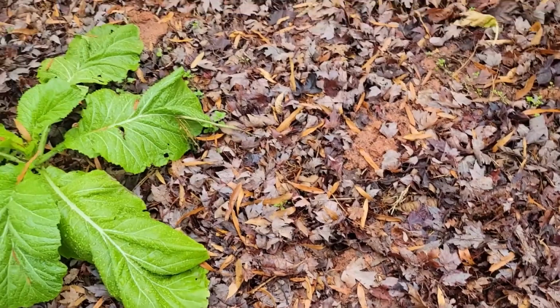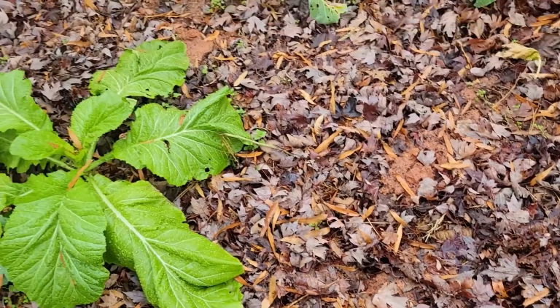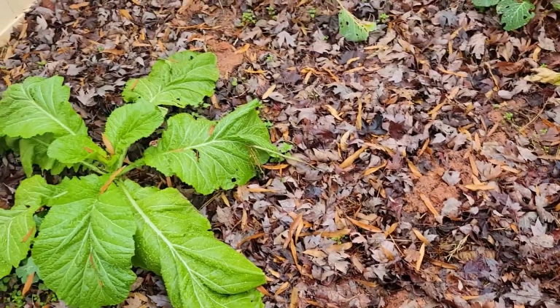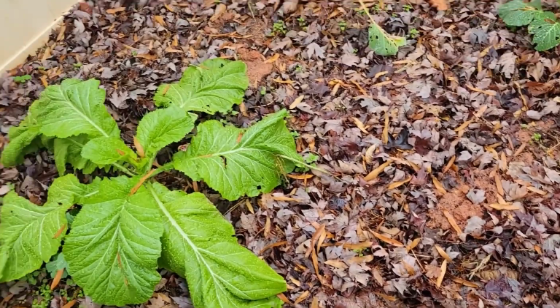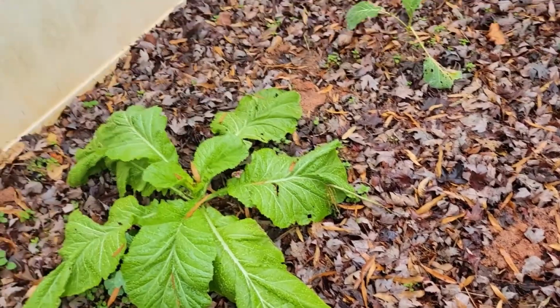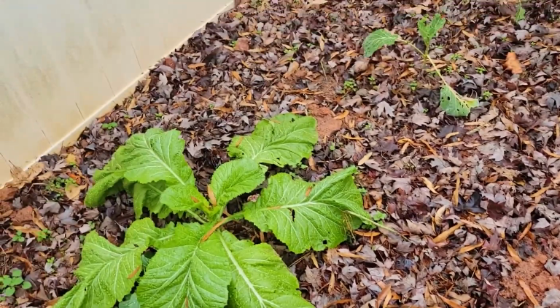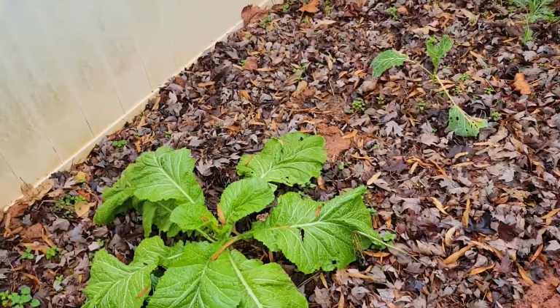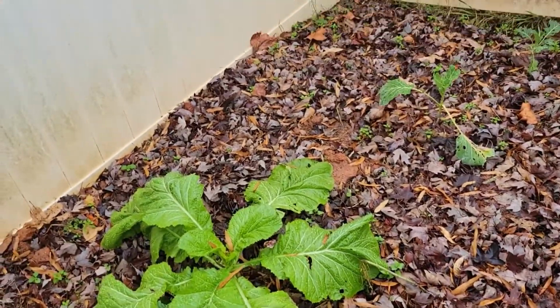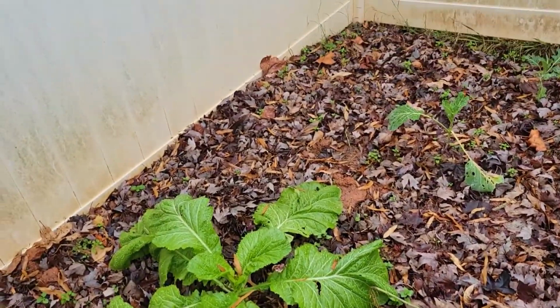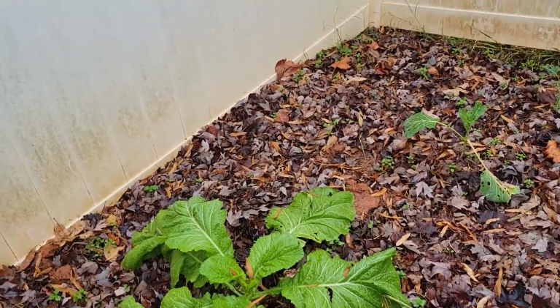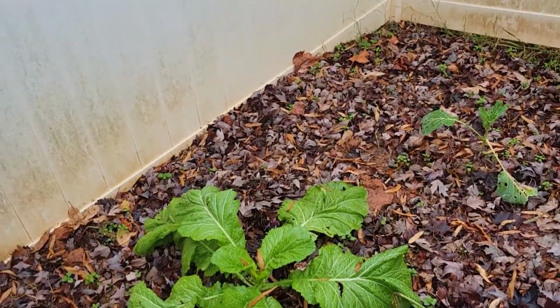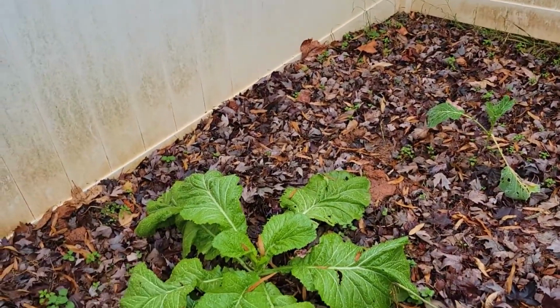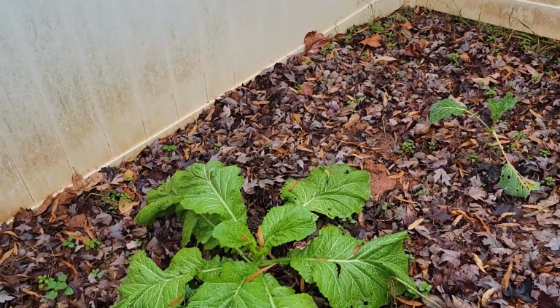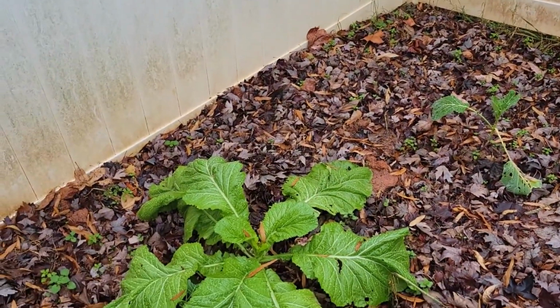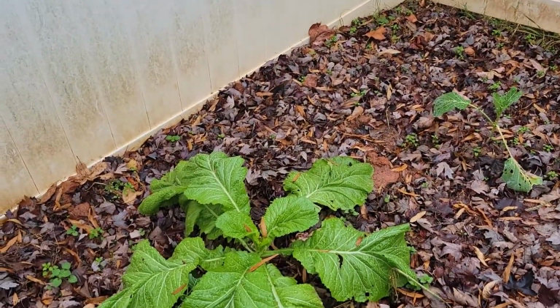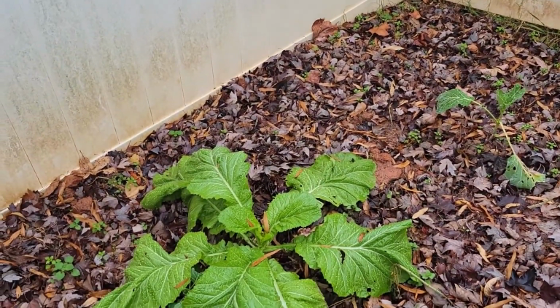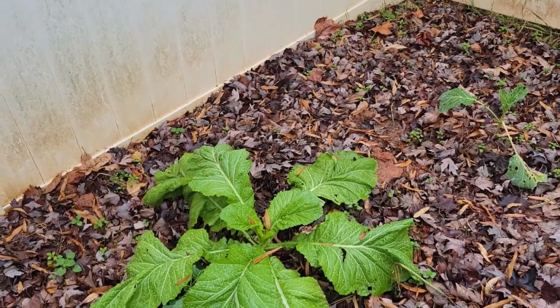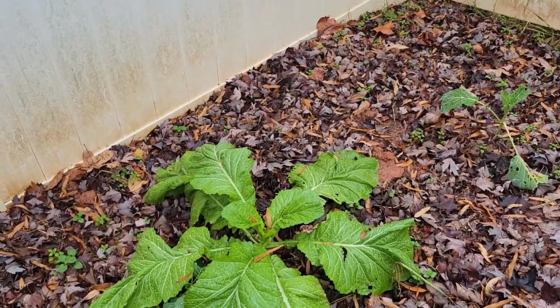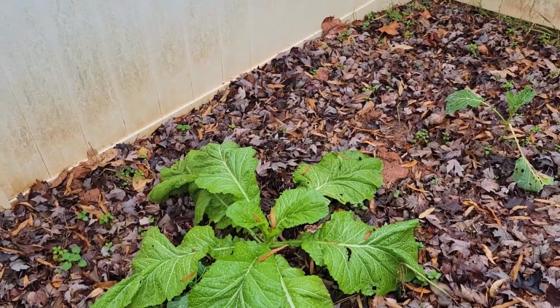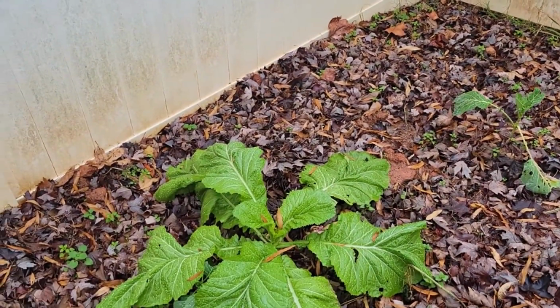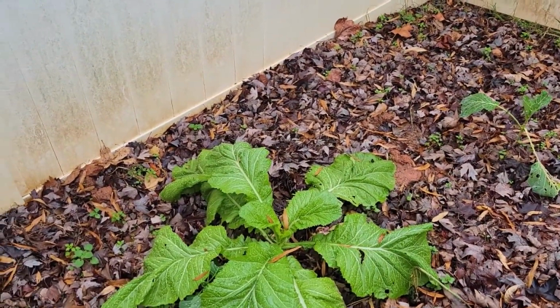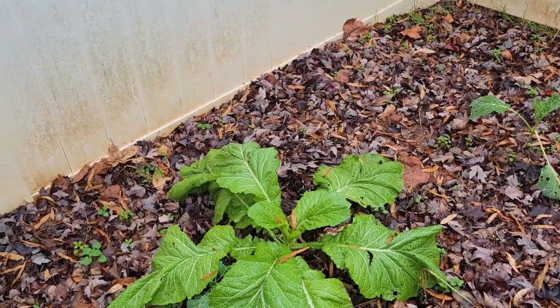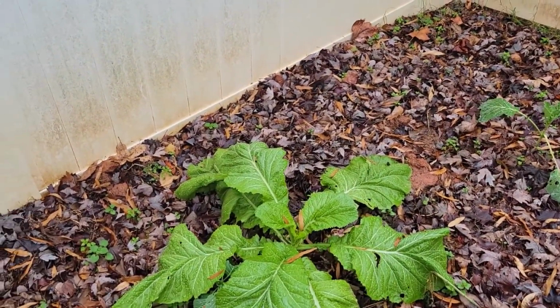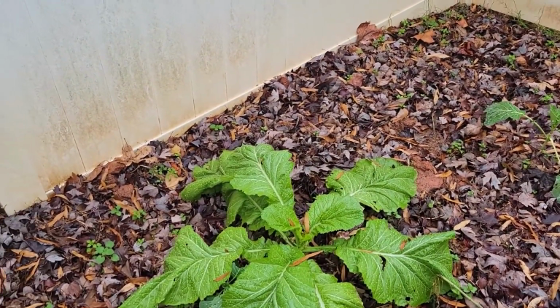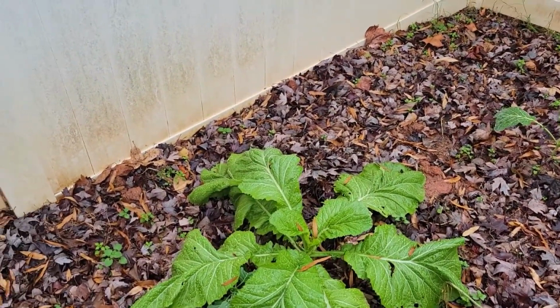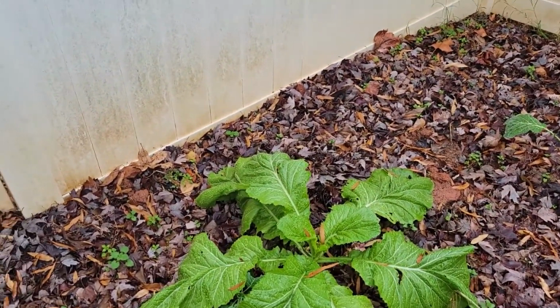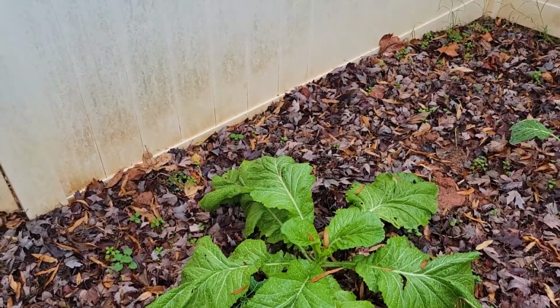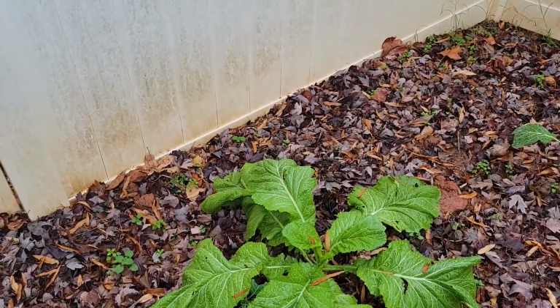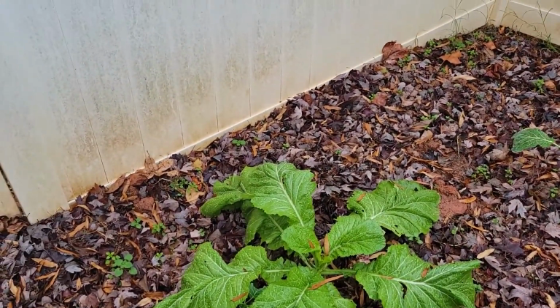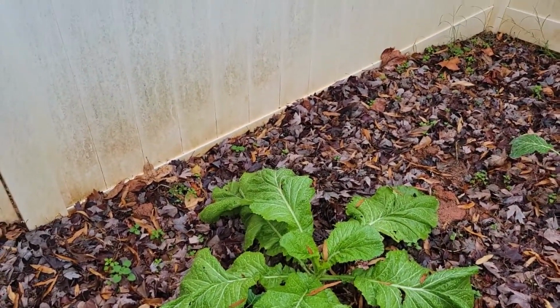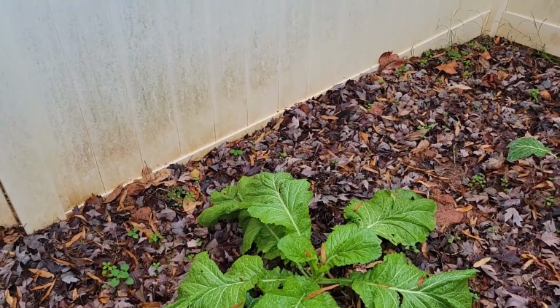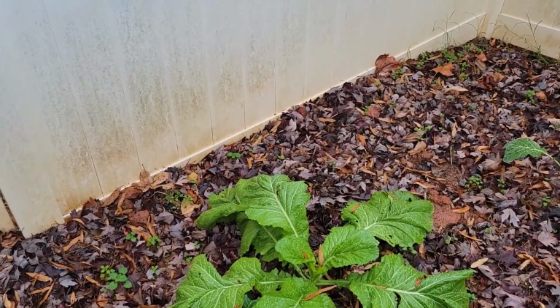We have plenty of food — not to worry! Thank you.